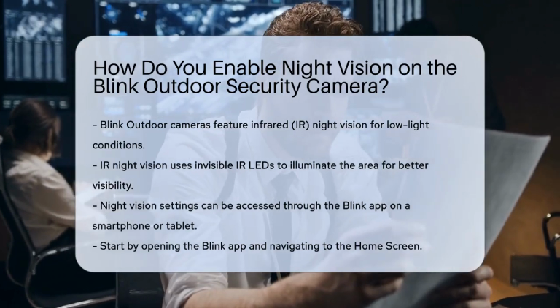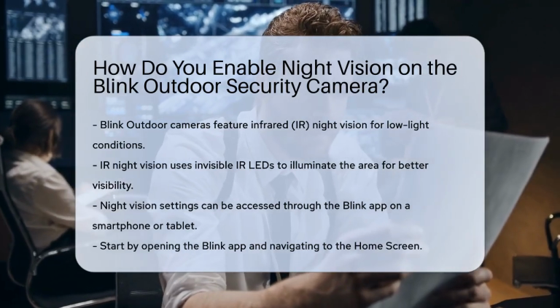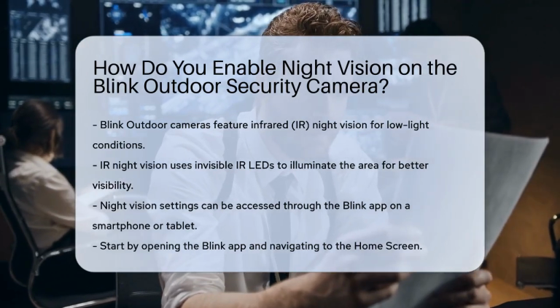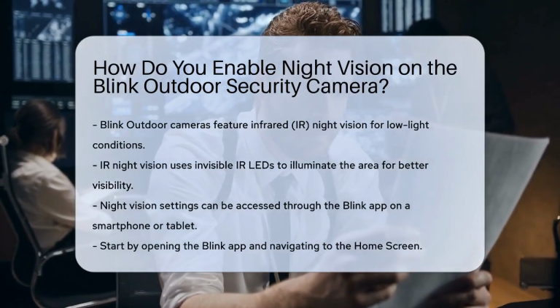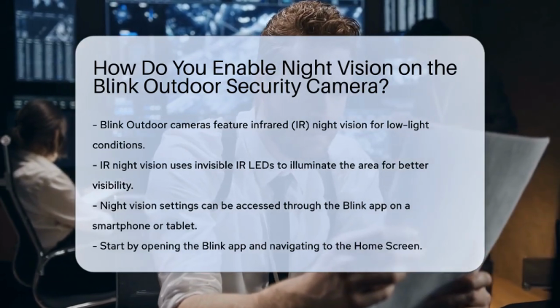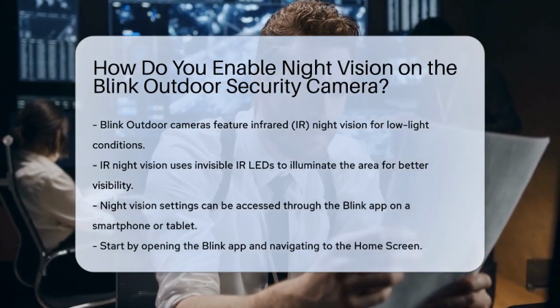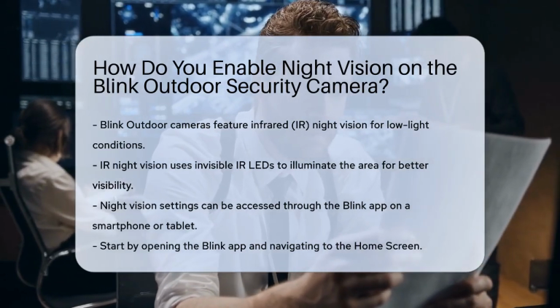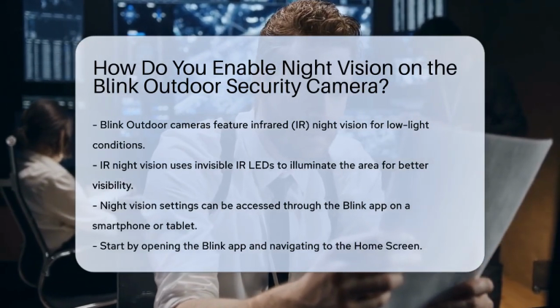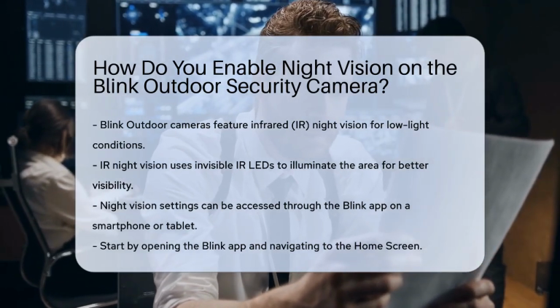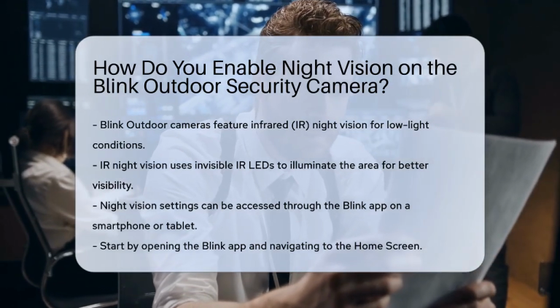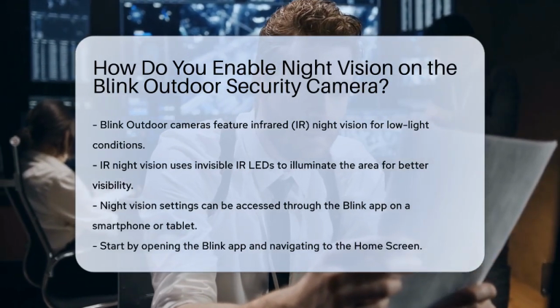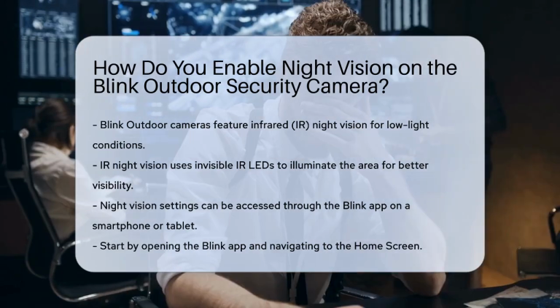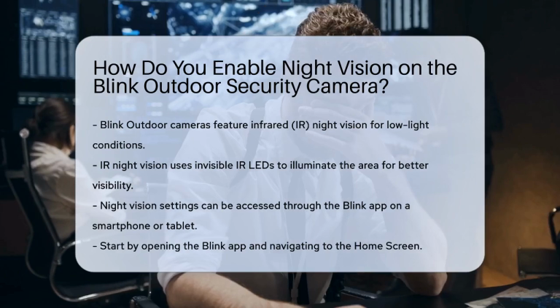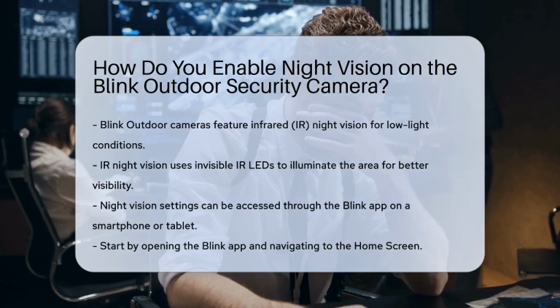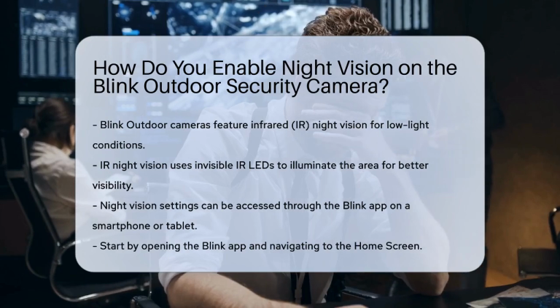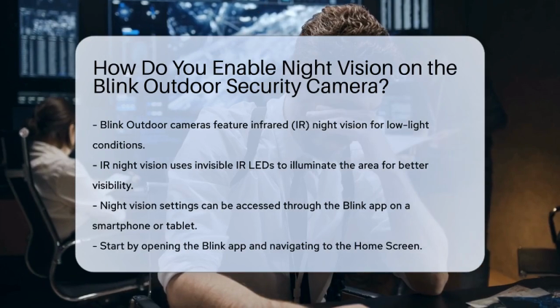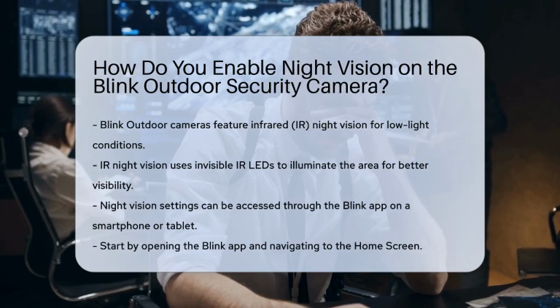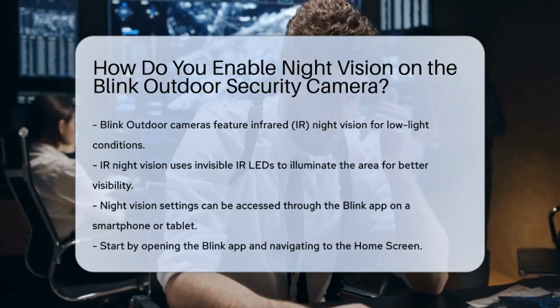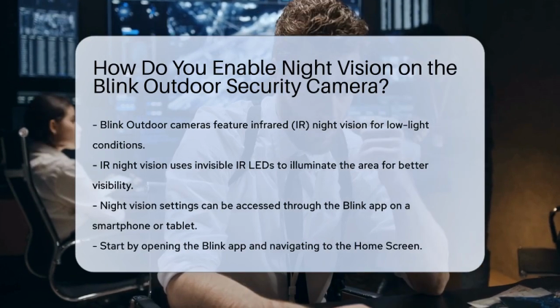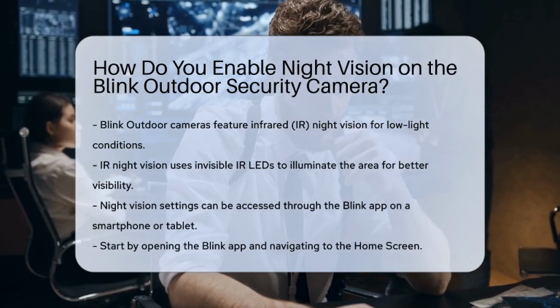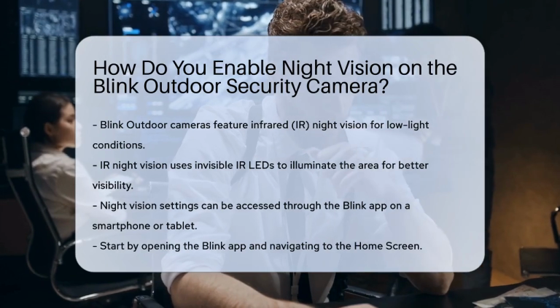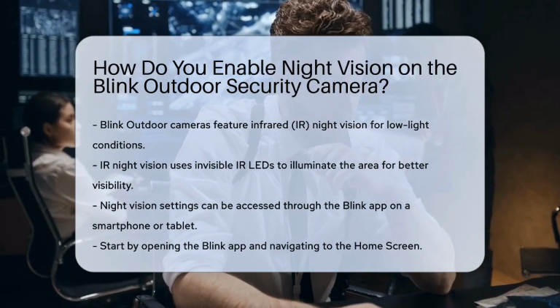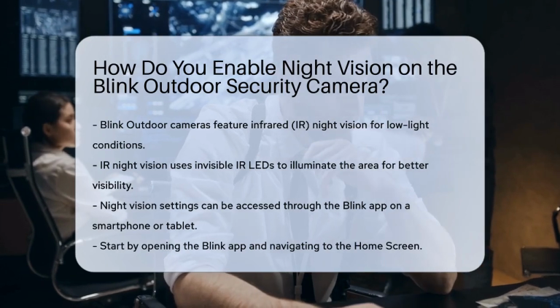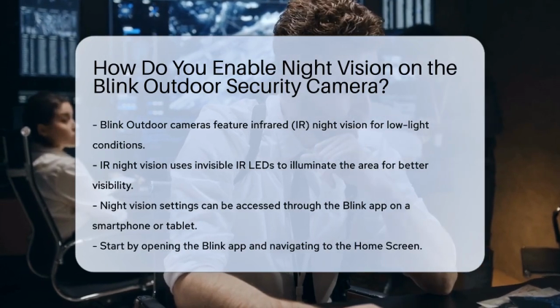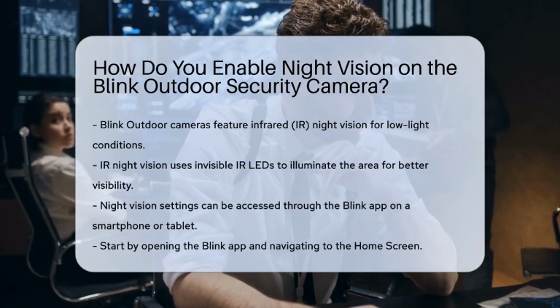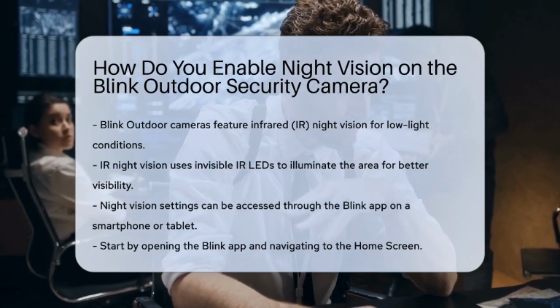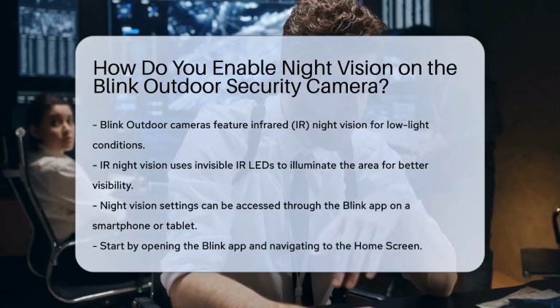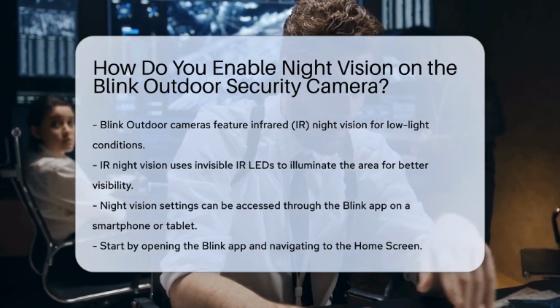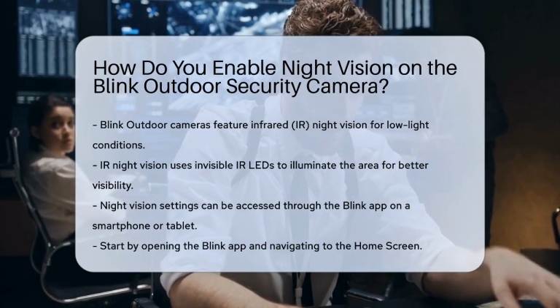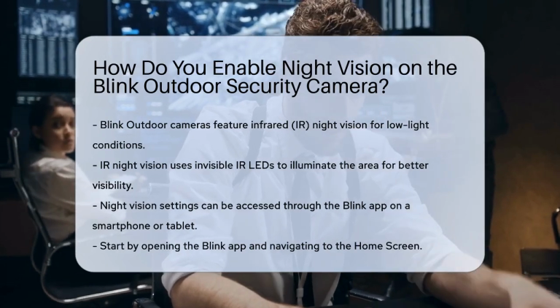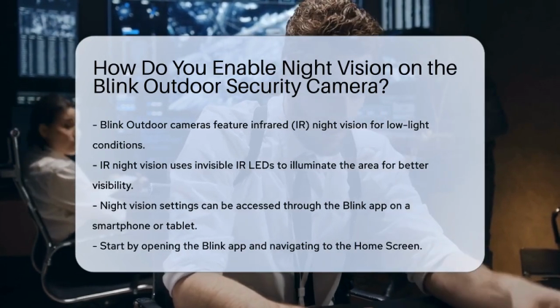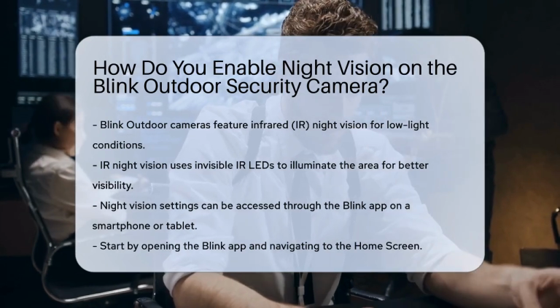The IR night vision on your Blink camera can be controlled through the Blink app. Here's how you can access and adjust these settings.